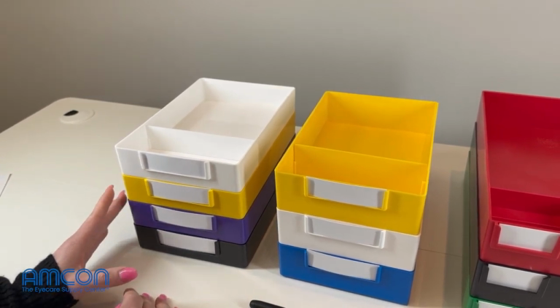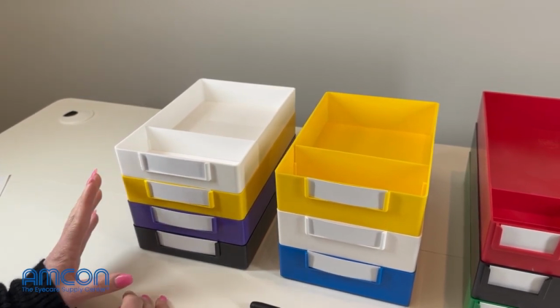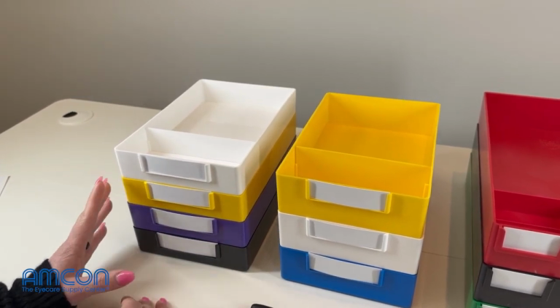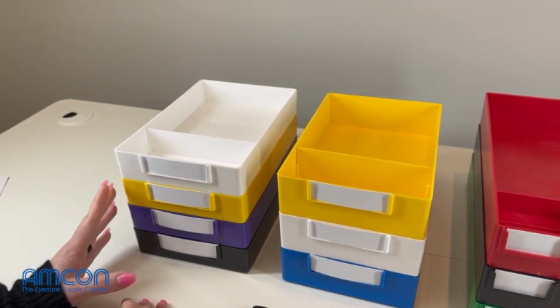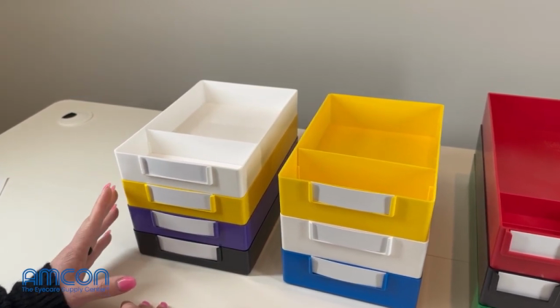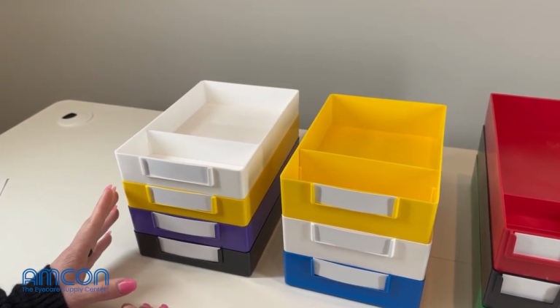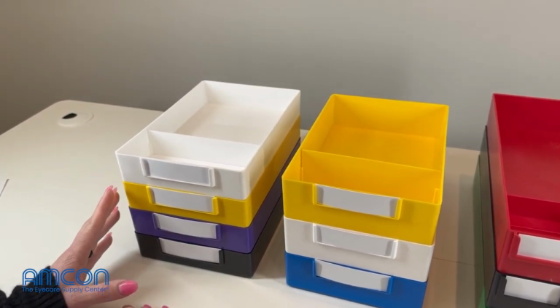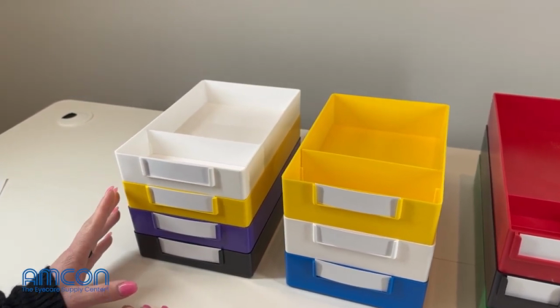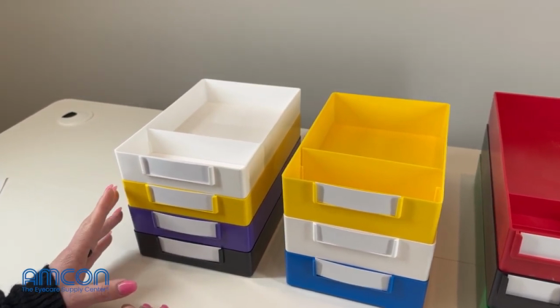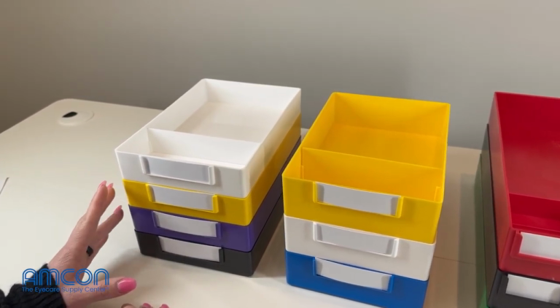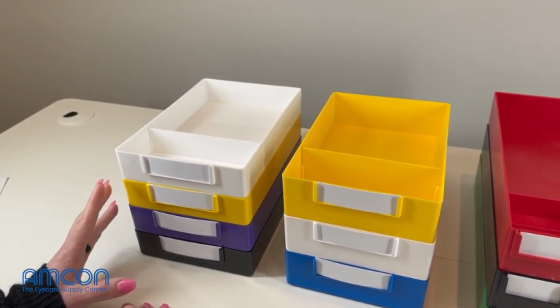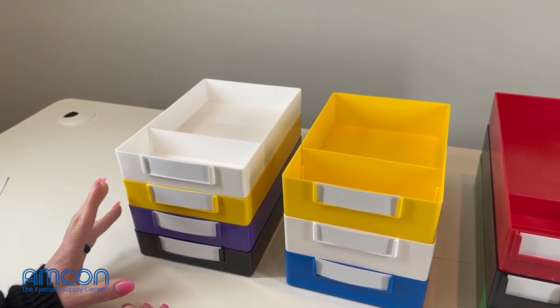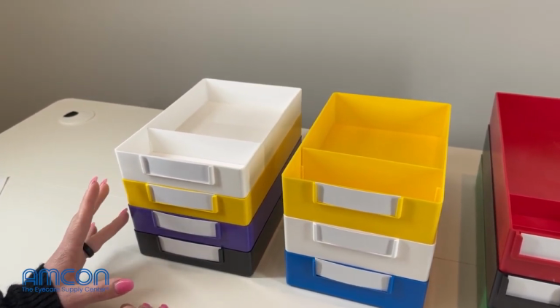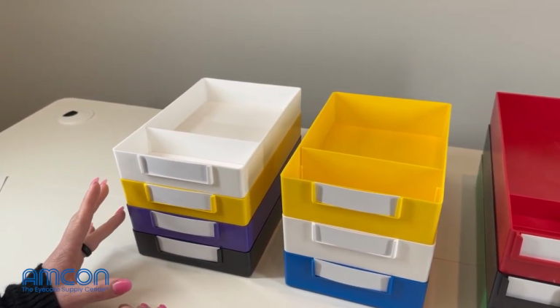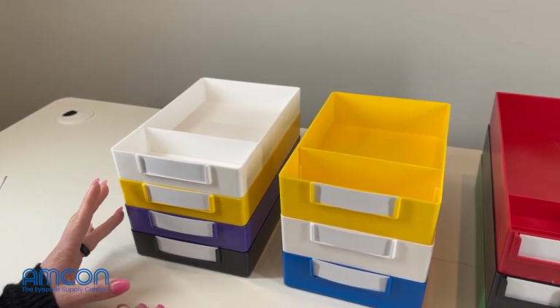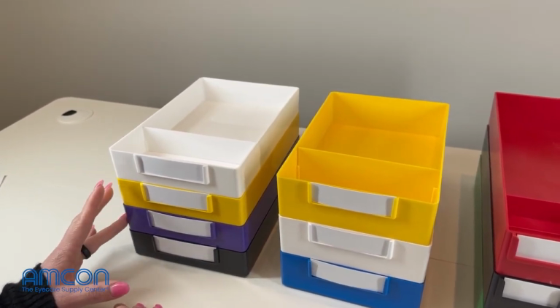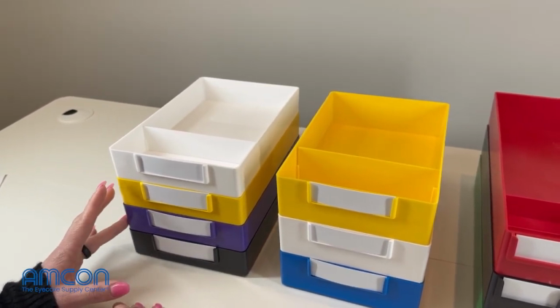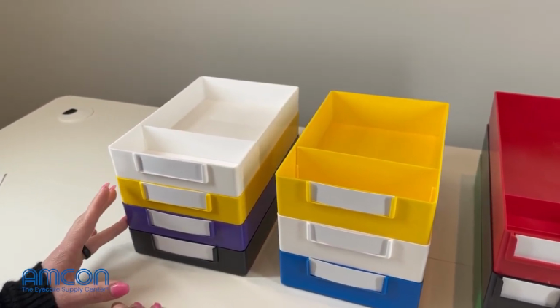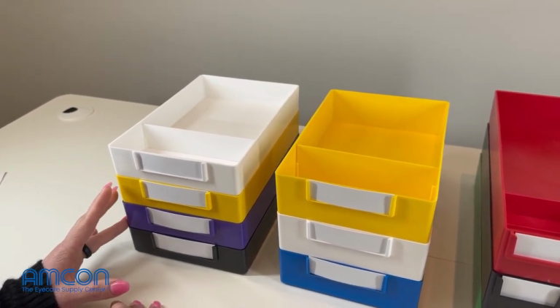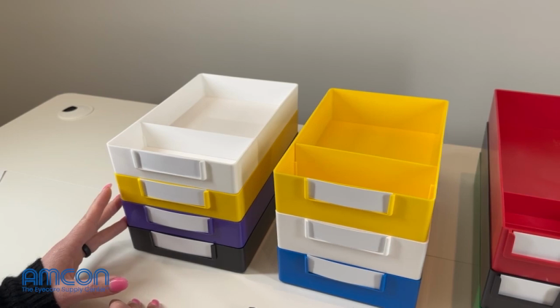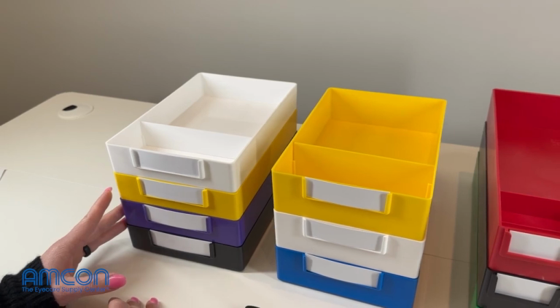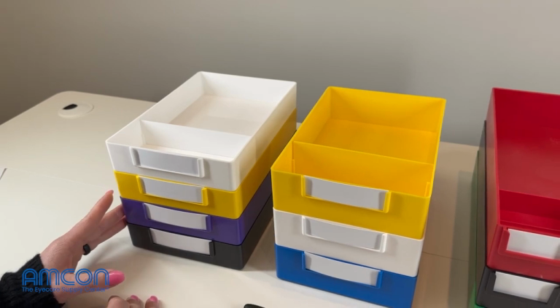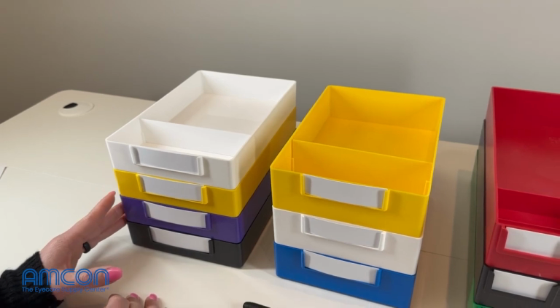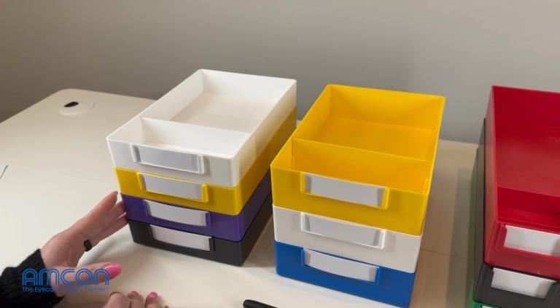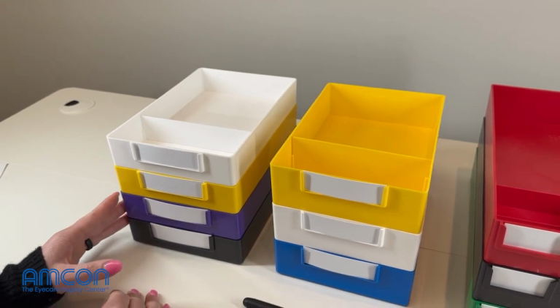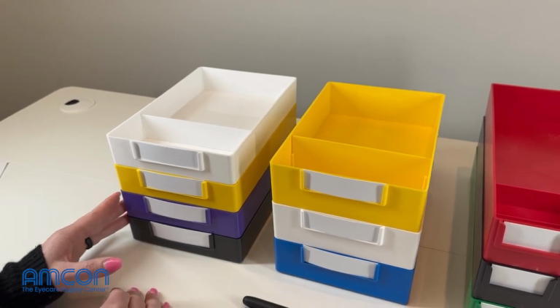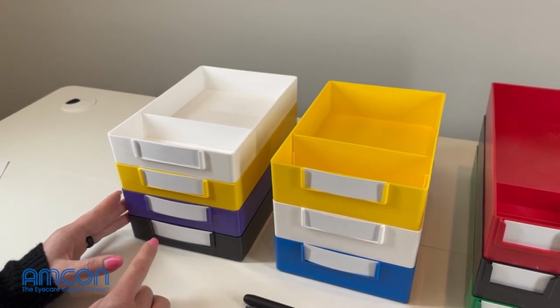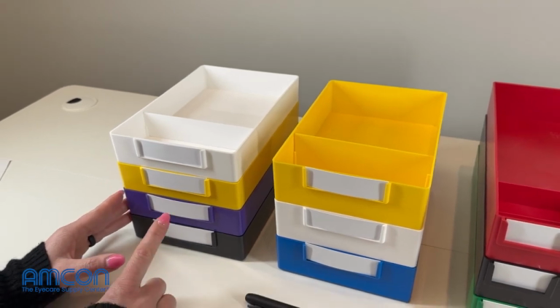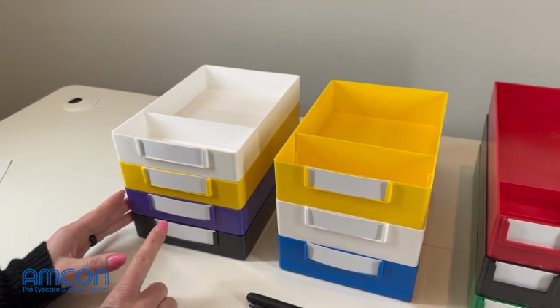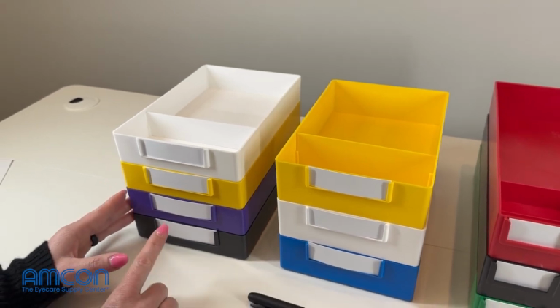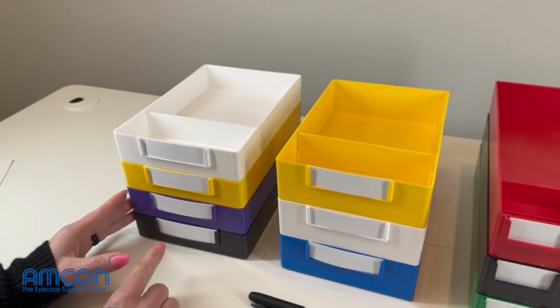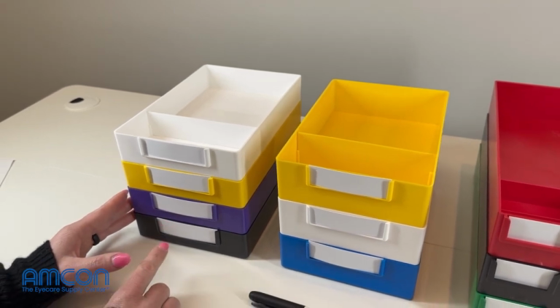This does also come in red, green, blue, orange, and gray.